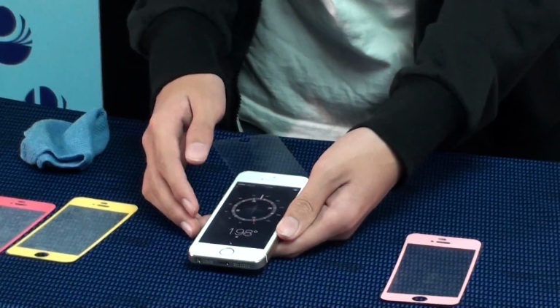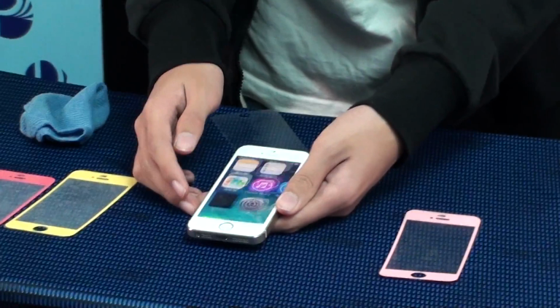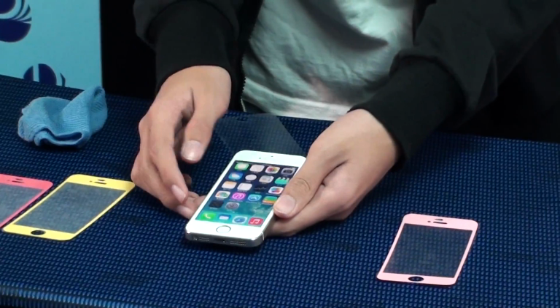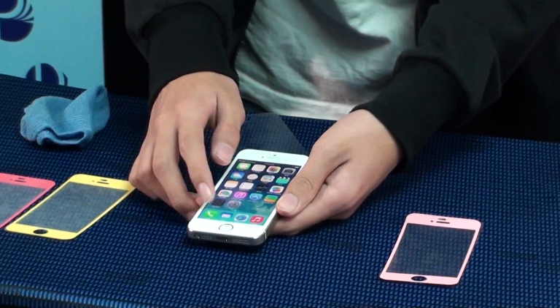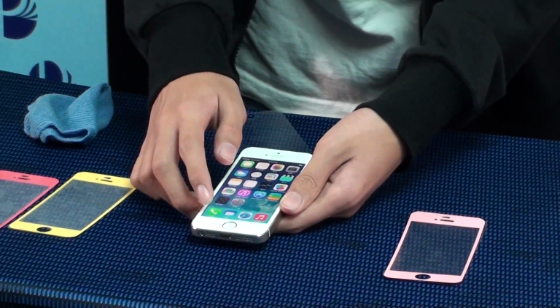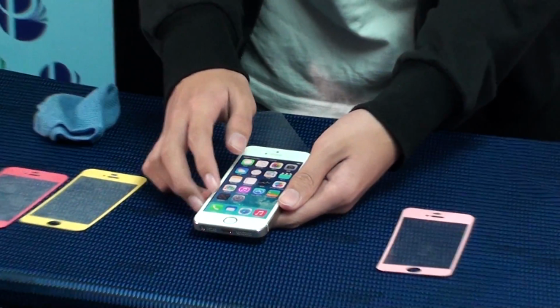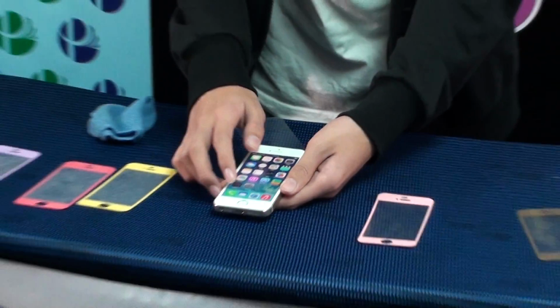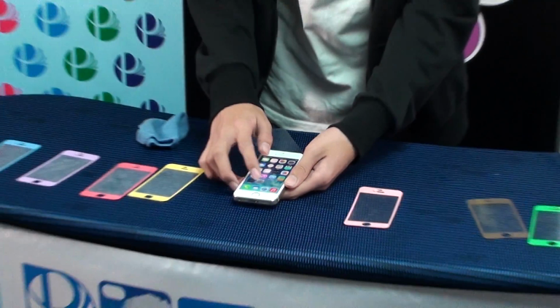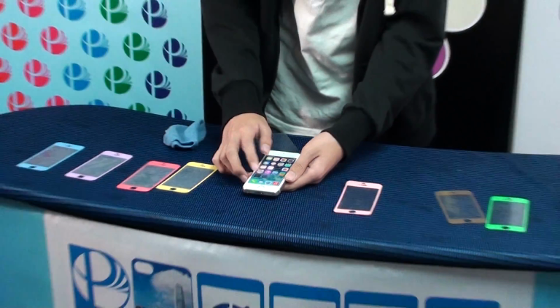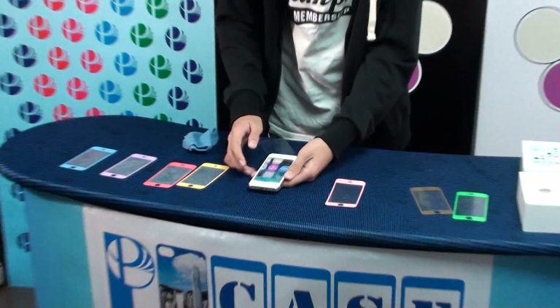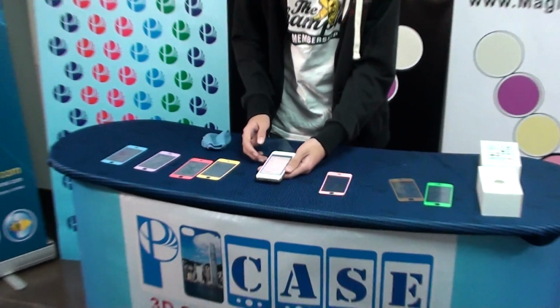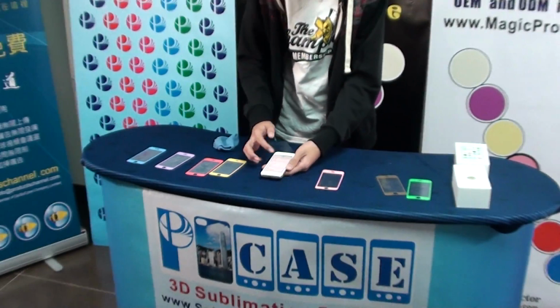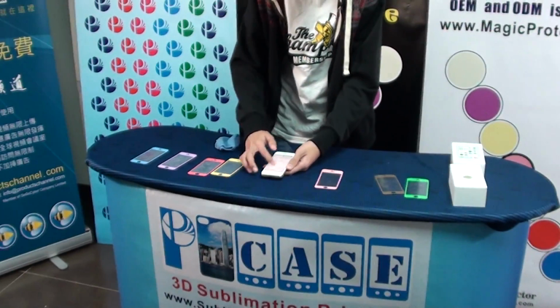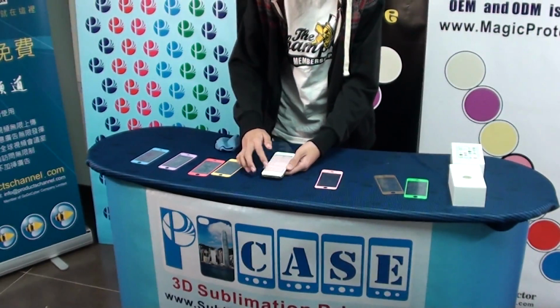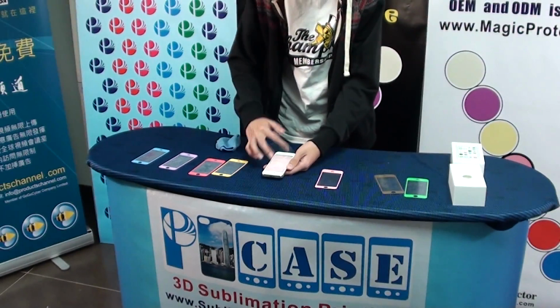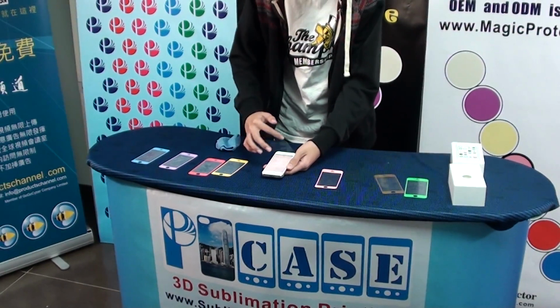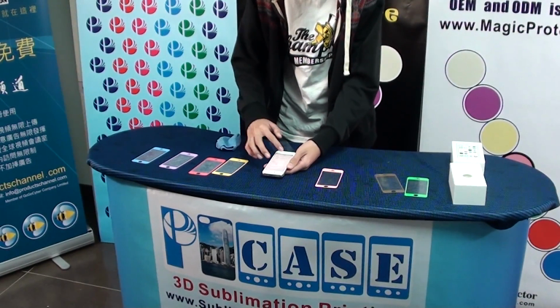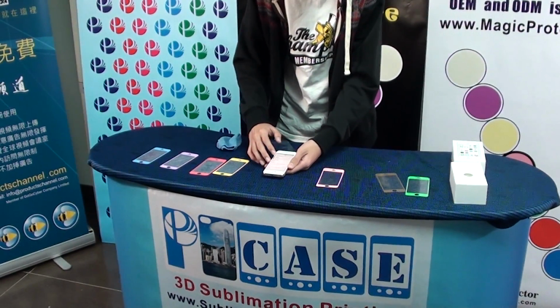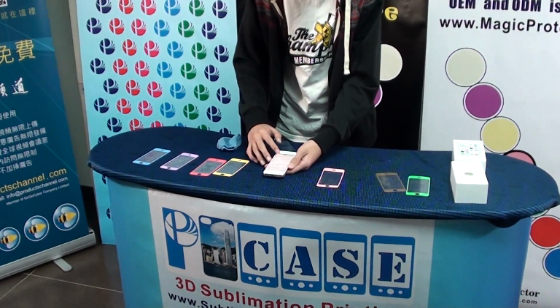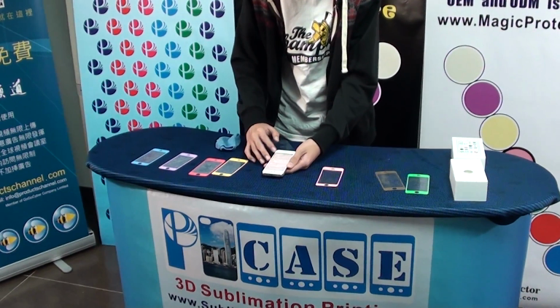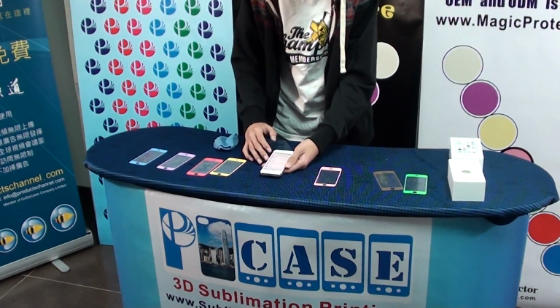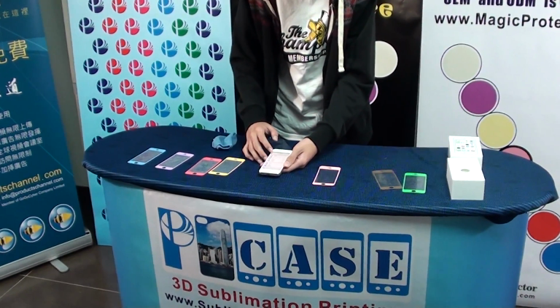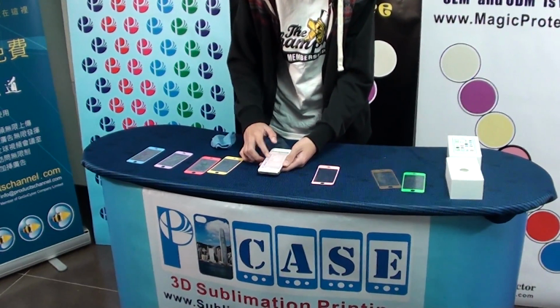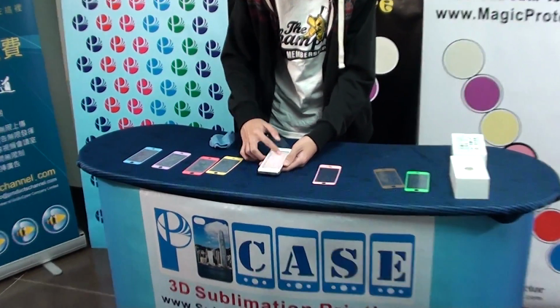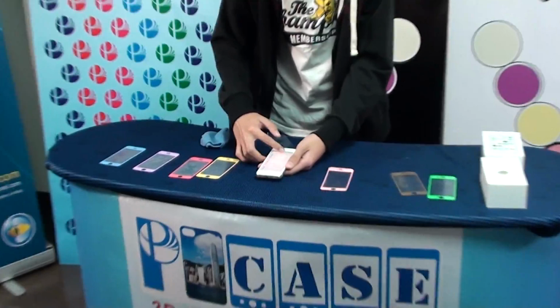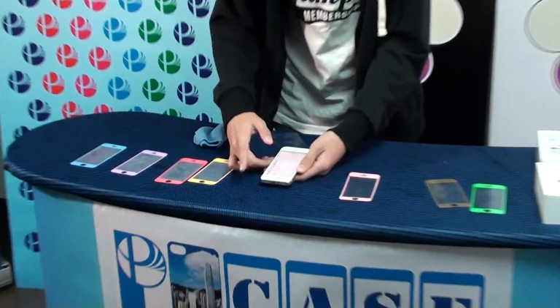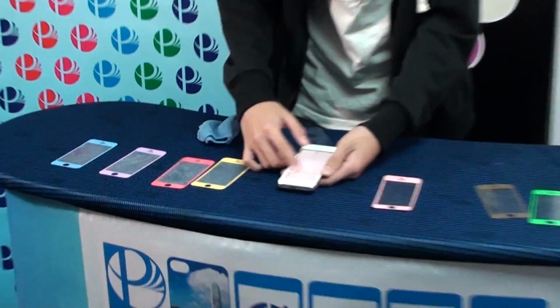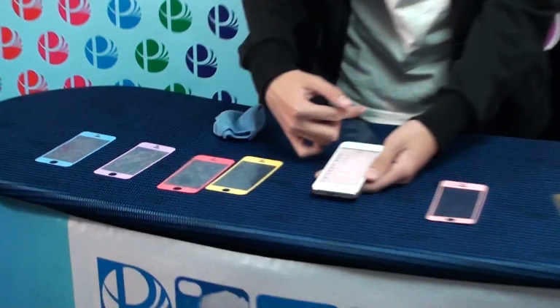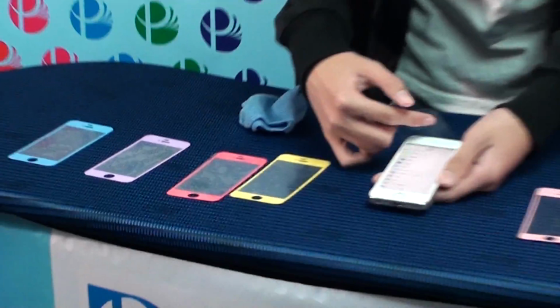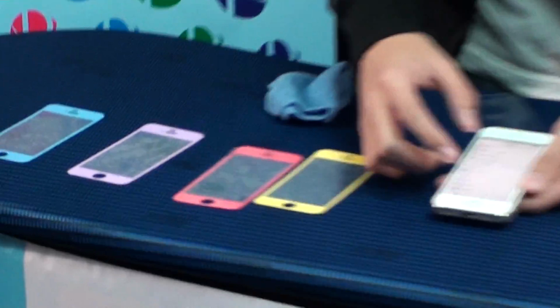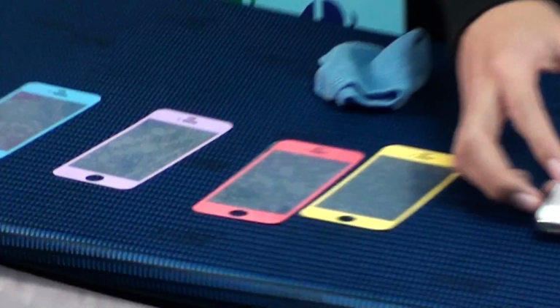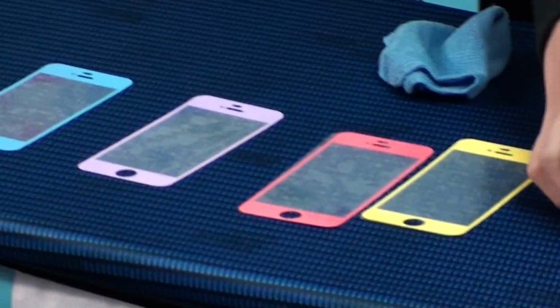This is the new generation for the iPhone Screen Protector — Magic Protector. Wow, many colors.